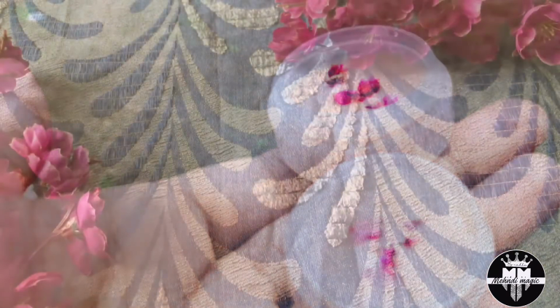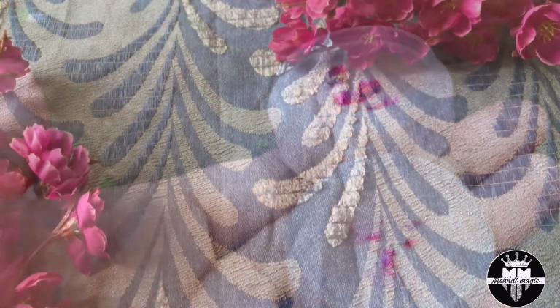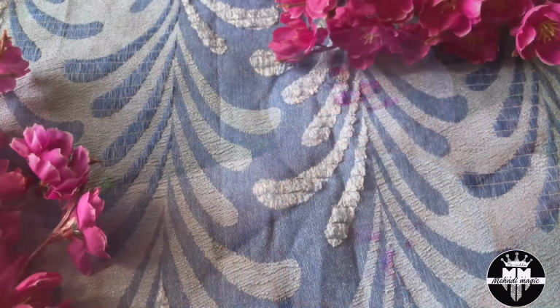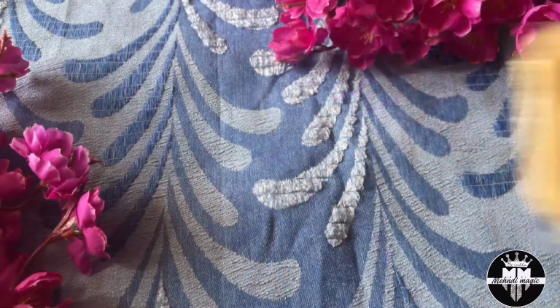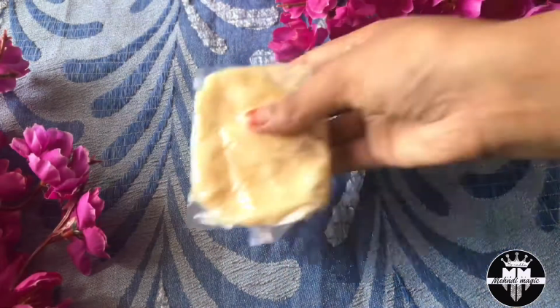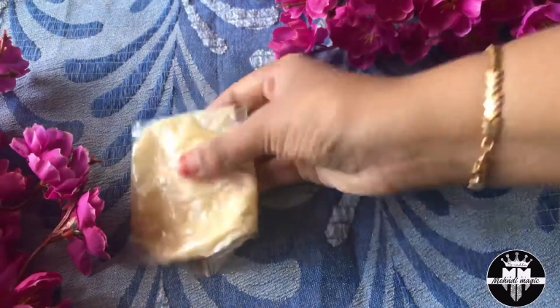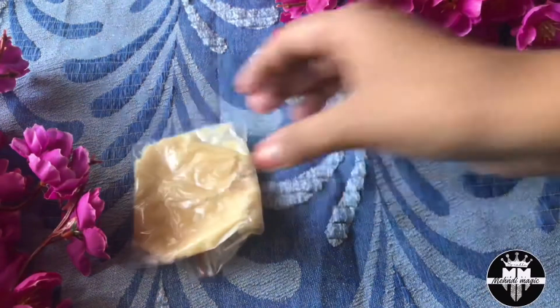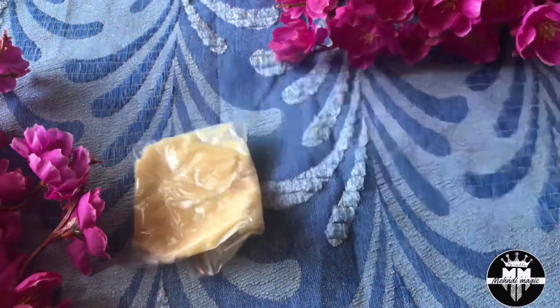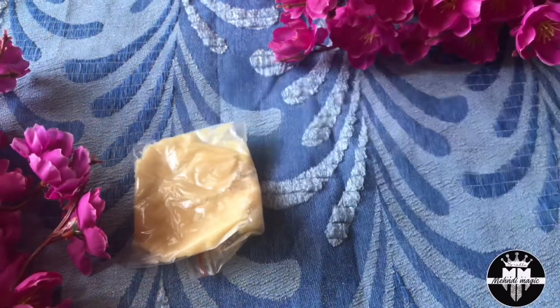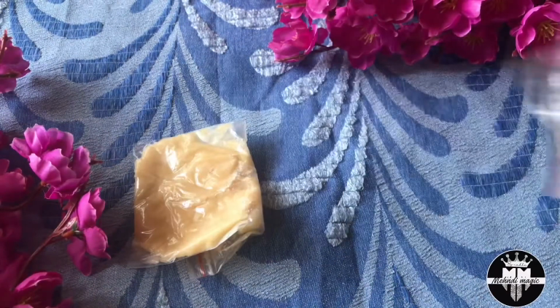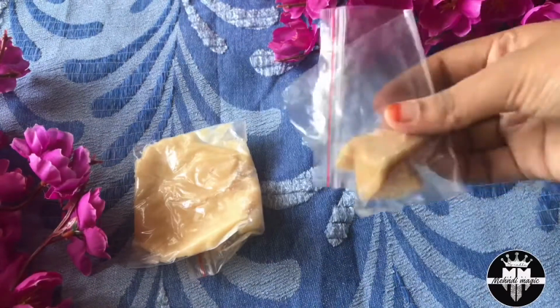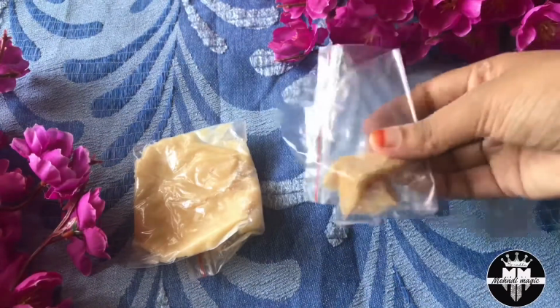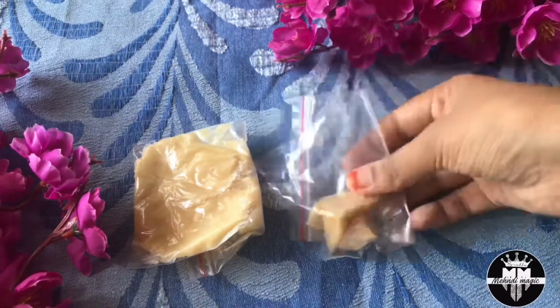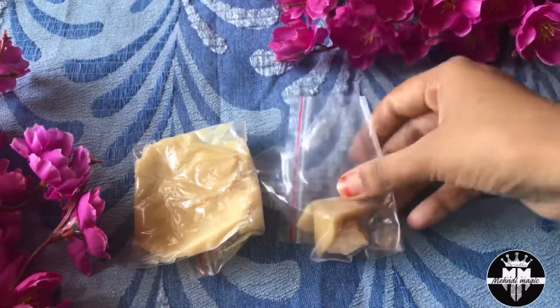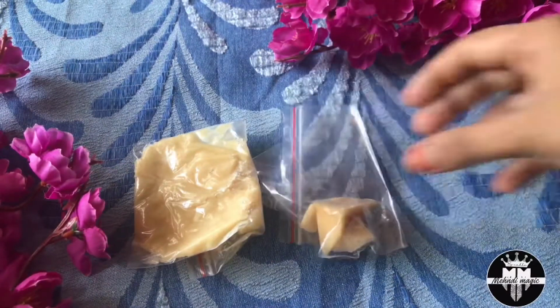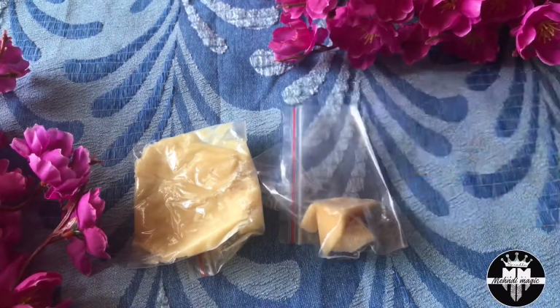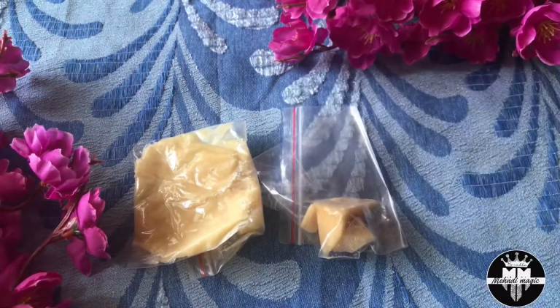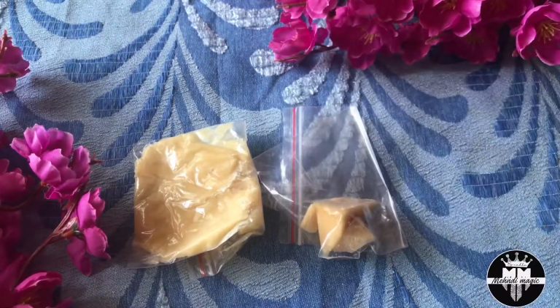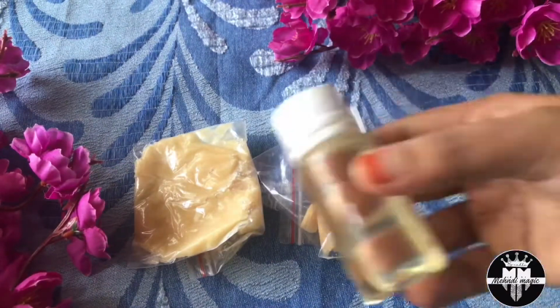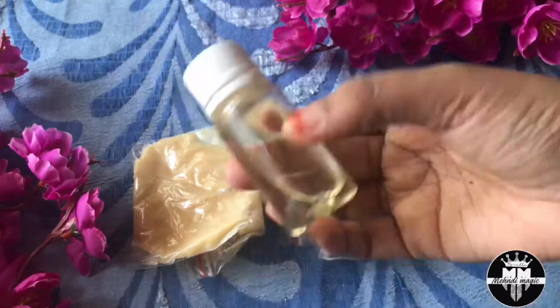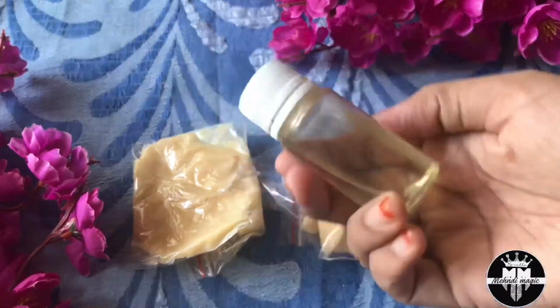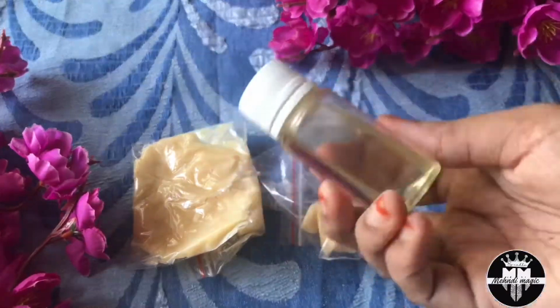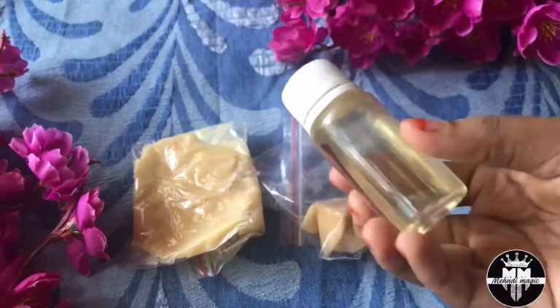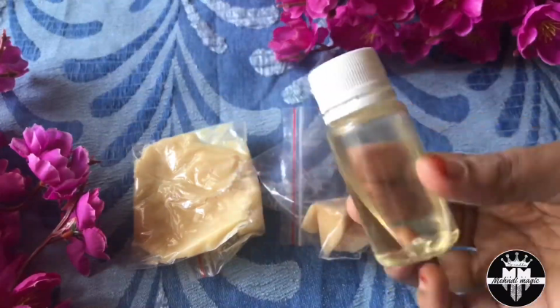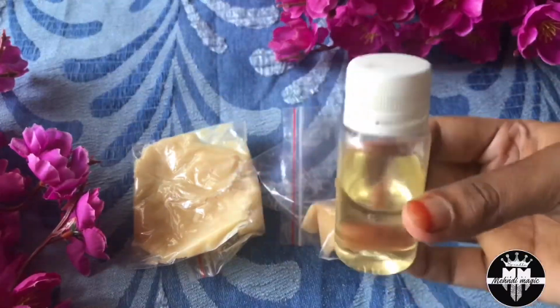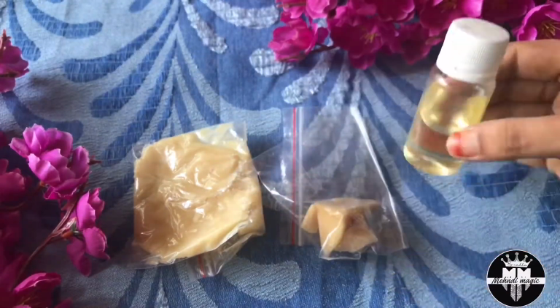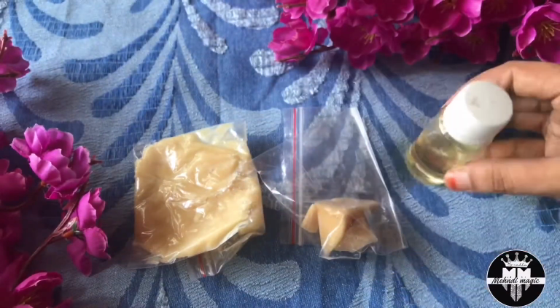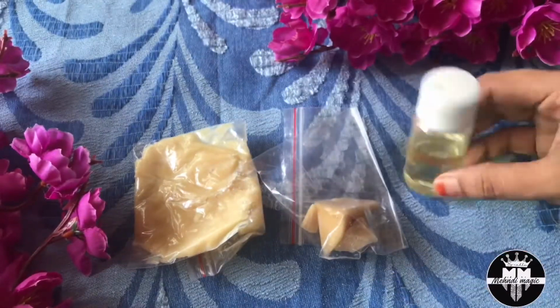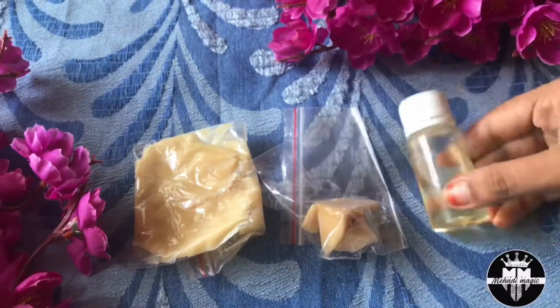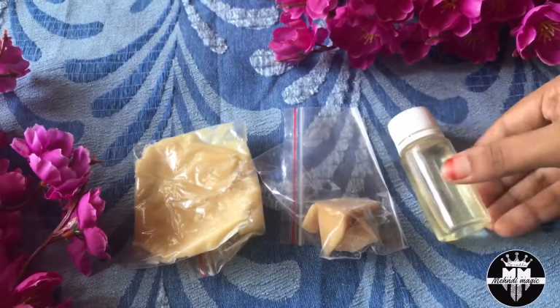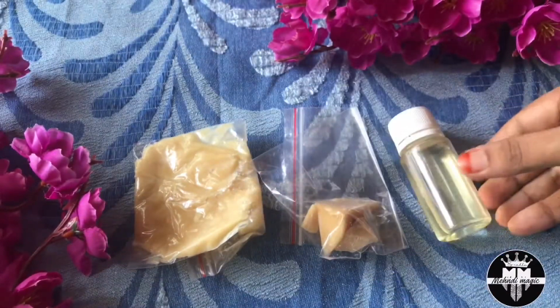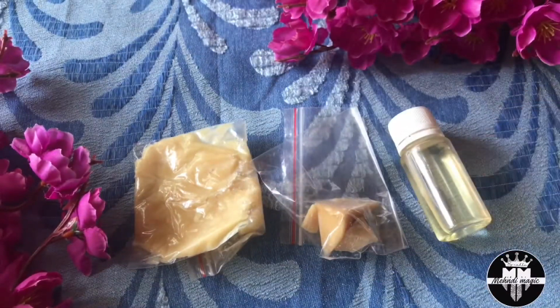Here we will use Shea Butter, Bee Wax, and Carrier Oil. We will also add a color tint.